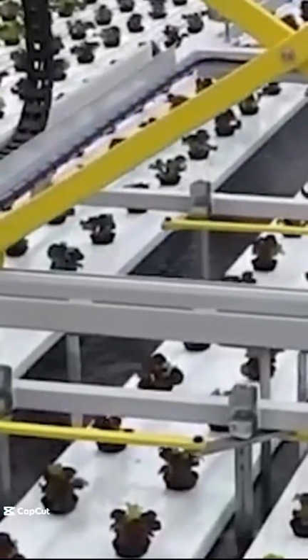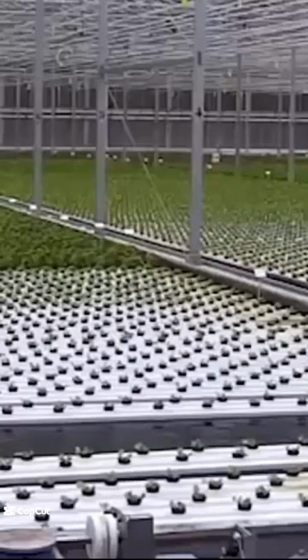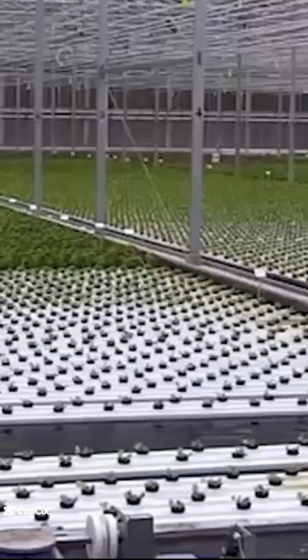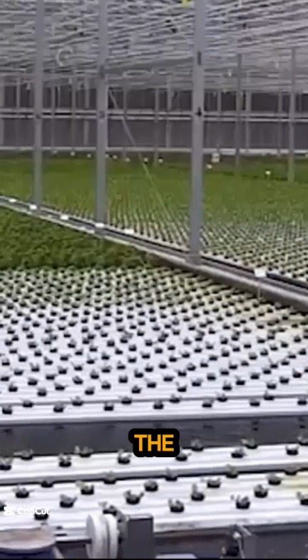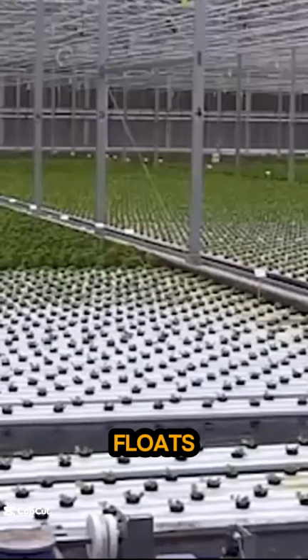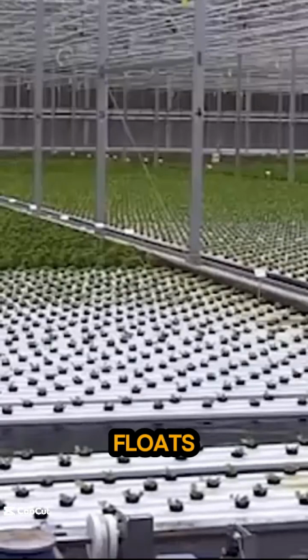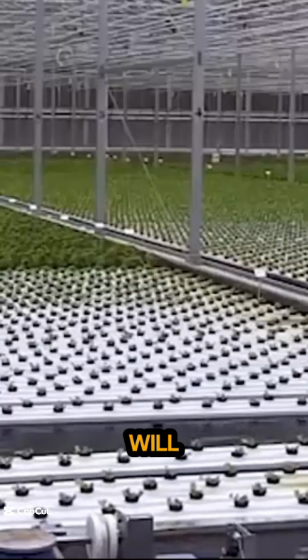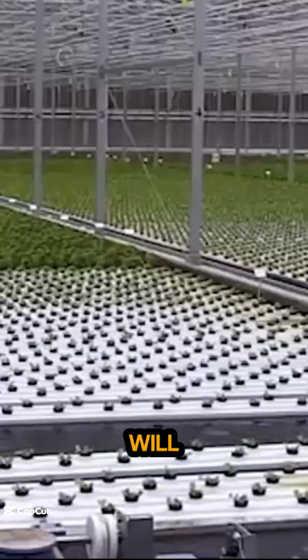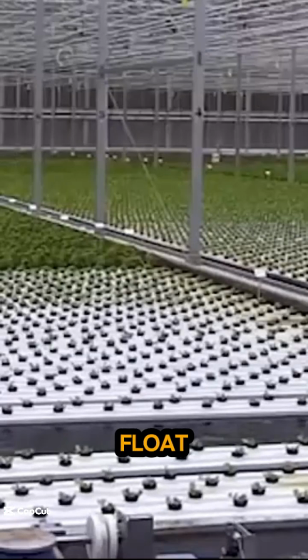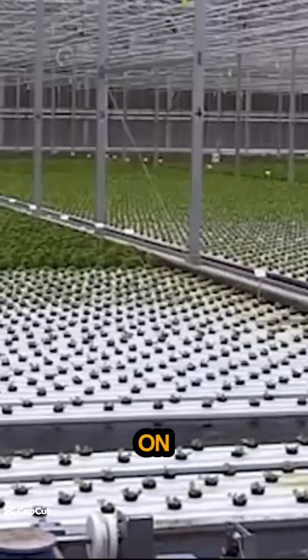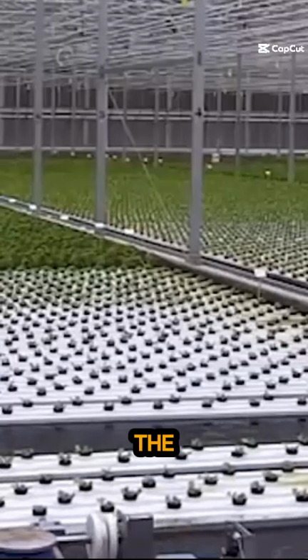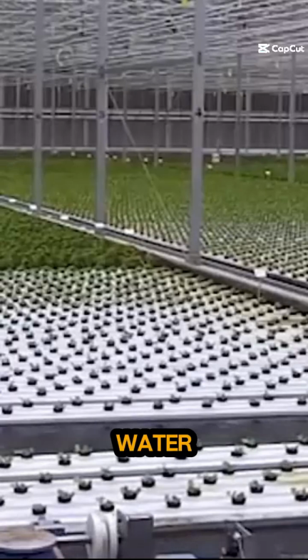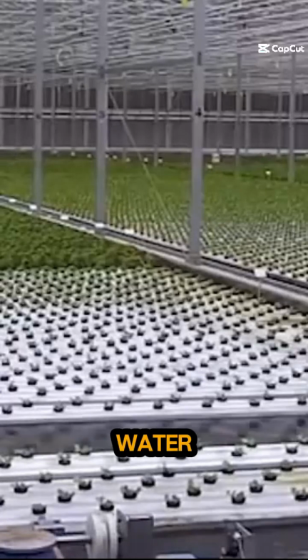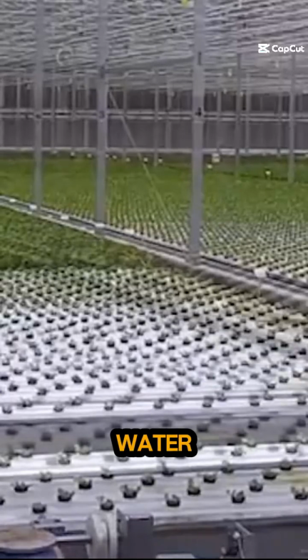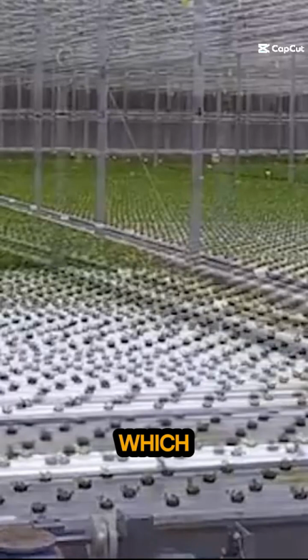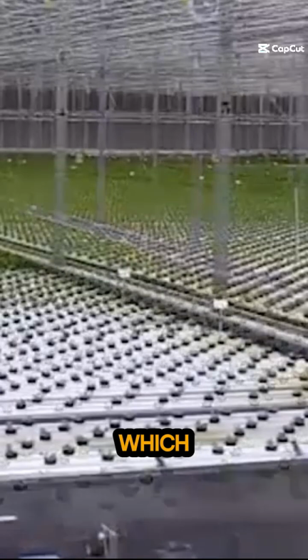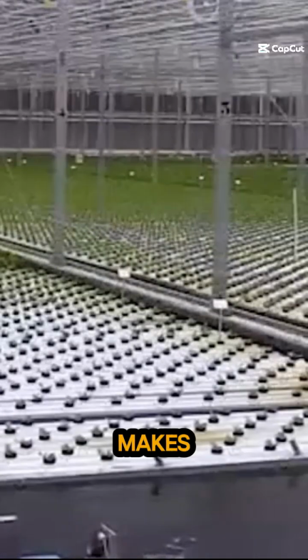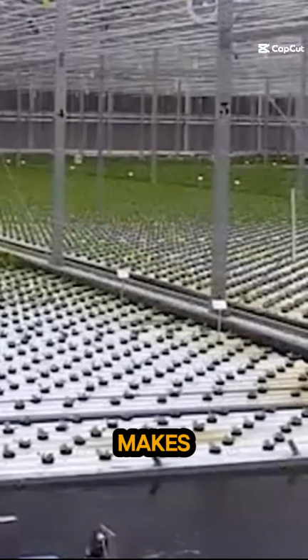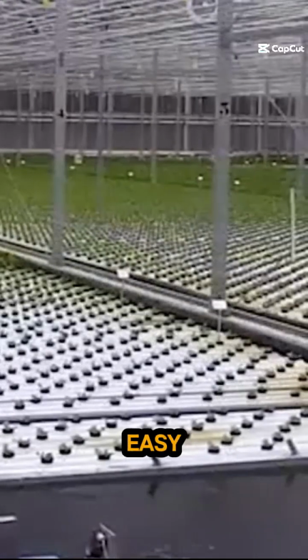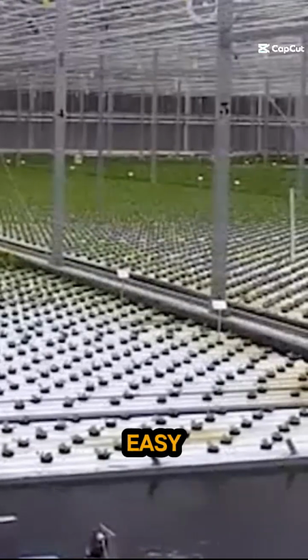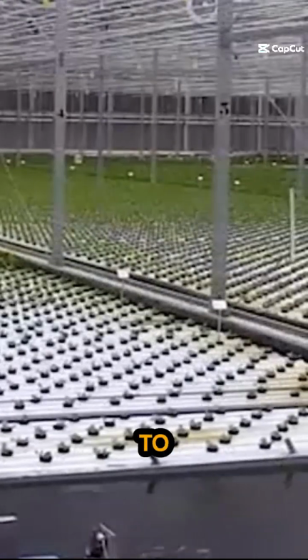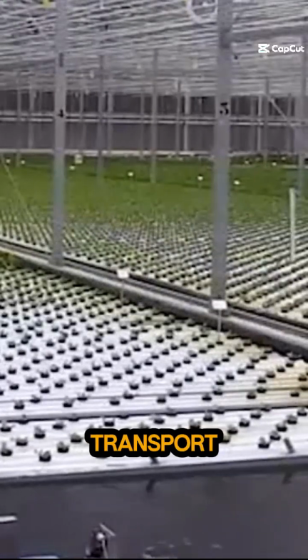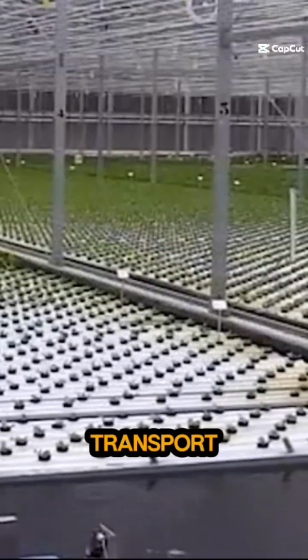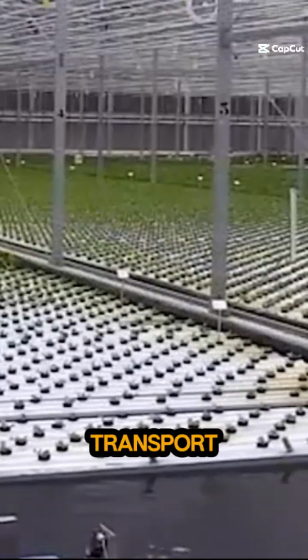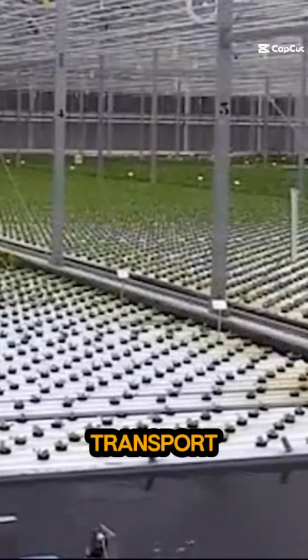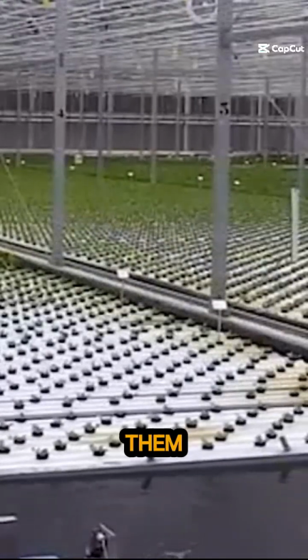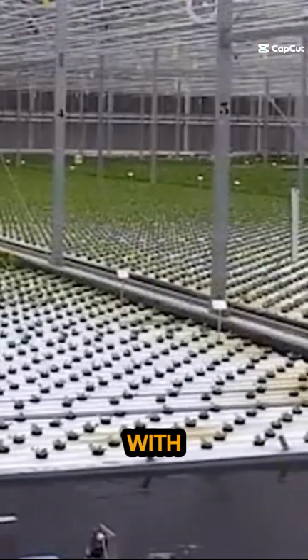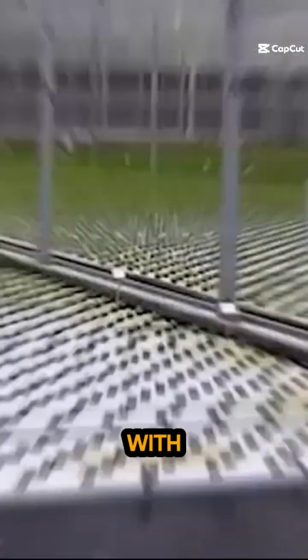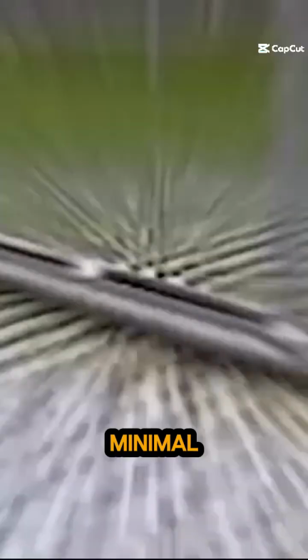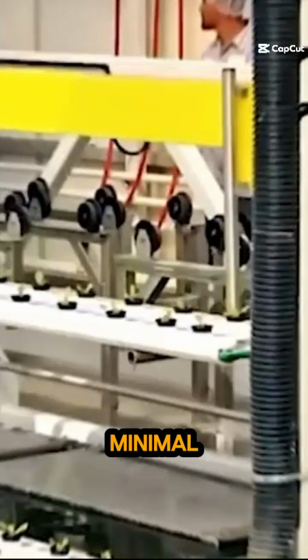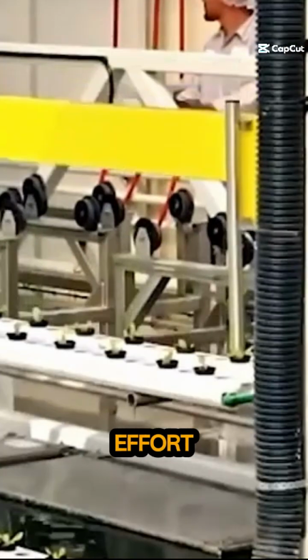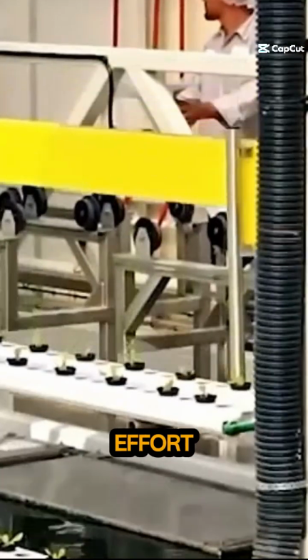The floats will float on the water, which makes it easy to transport them with minimal effort.